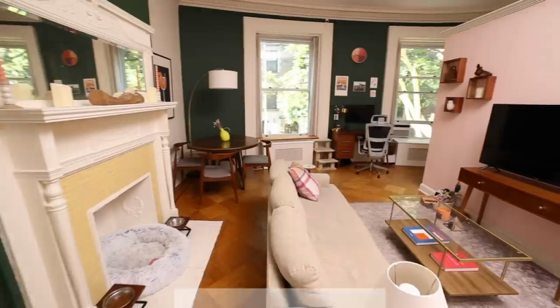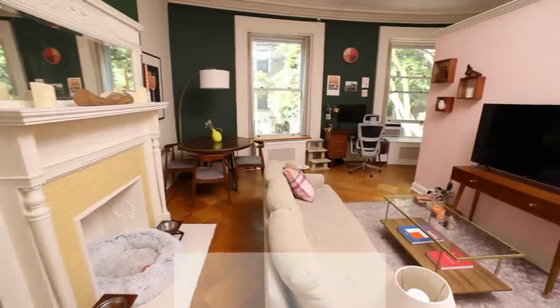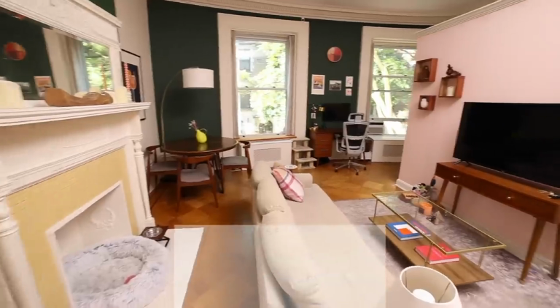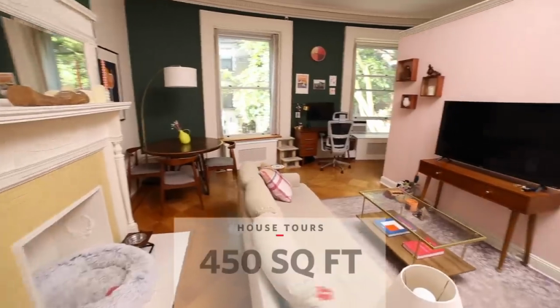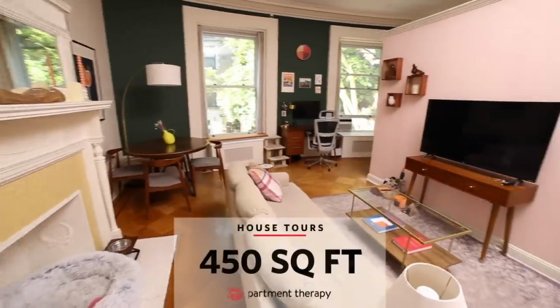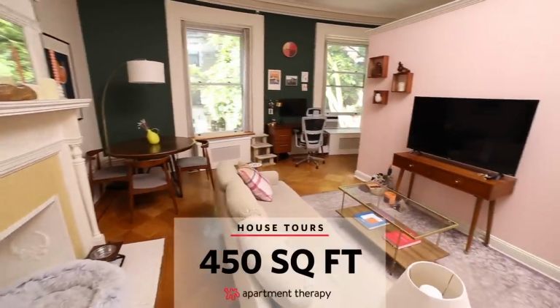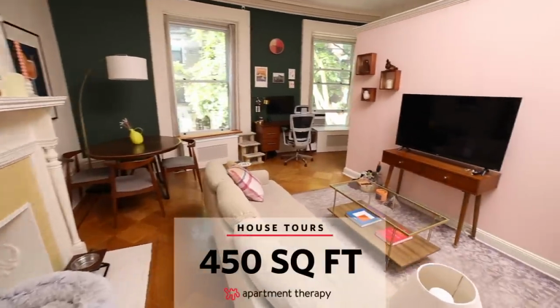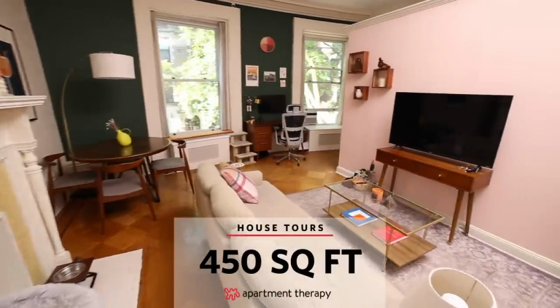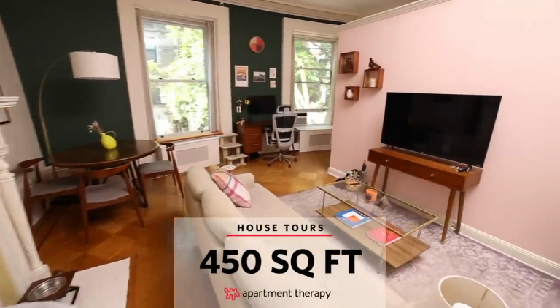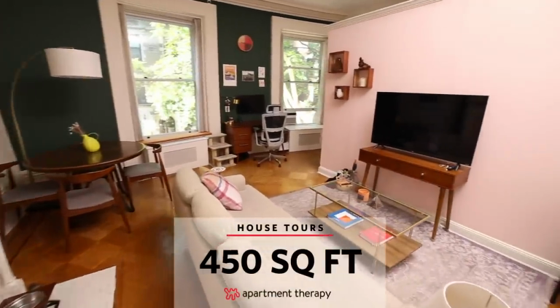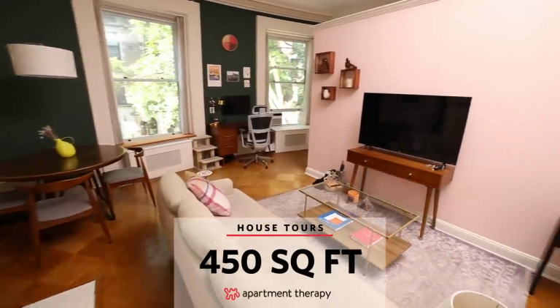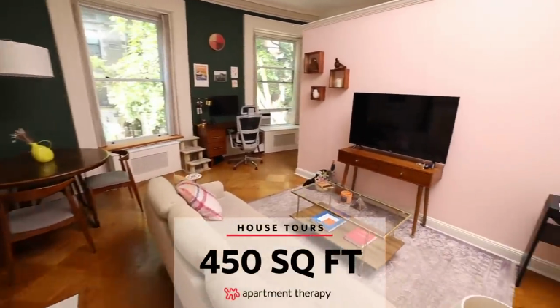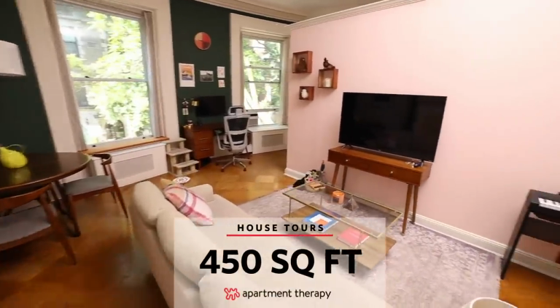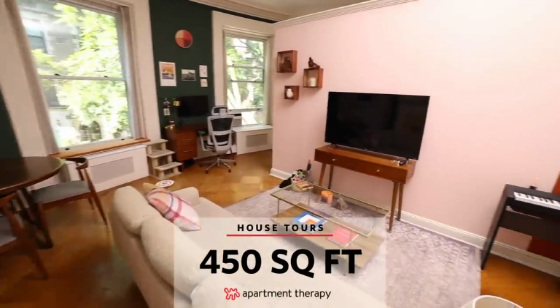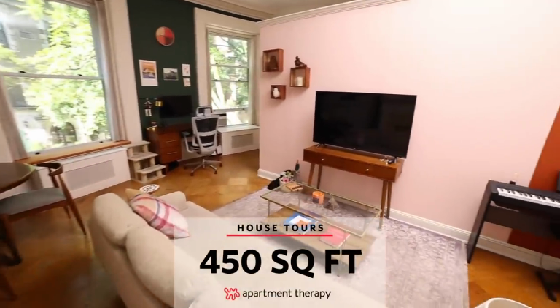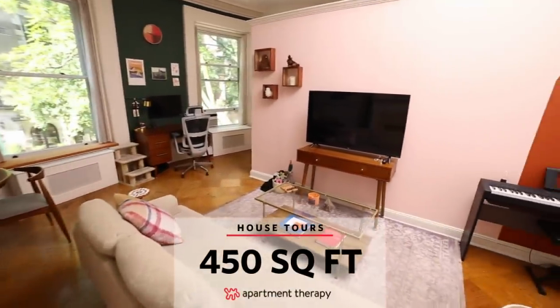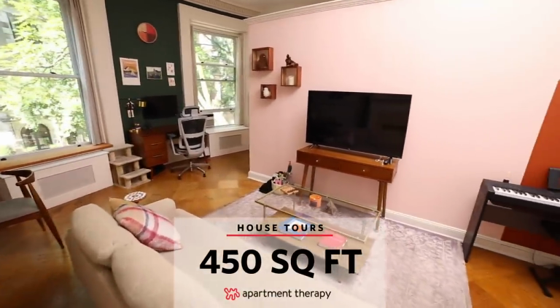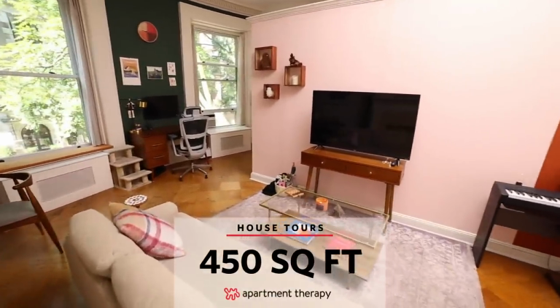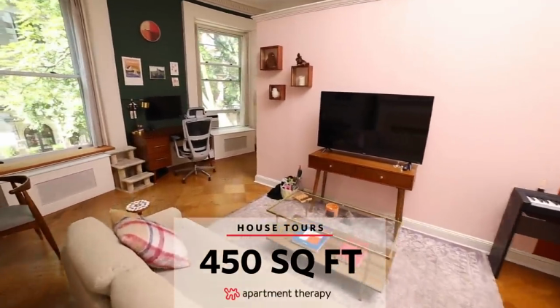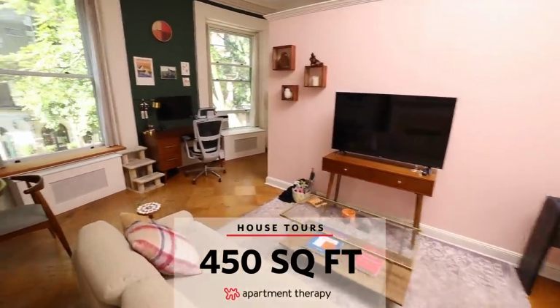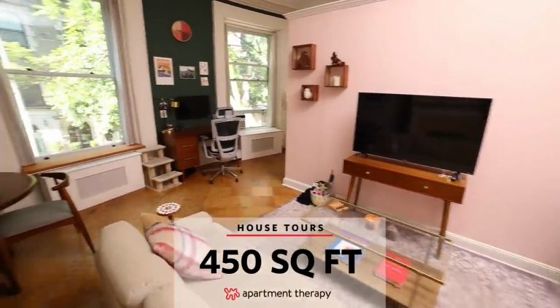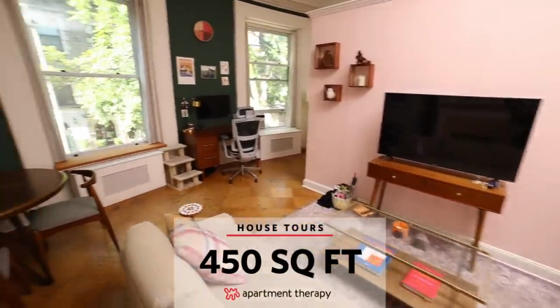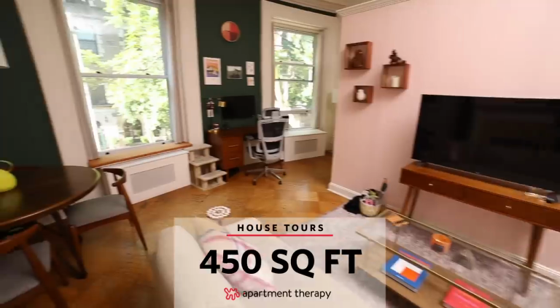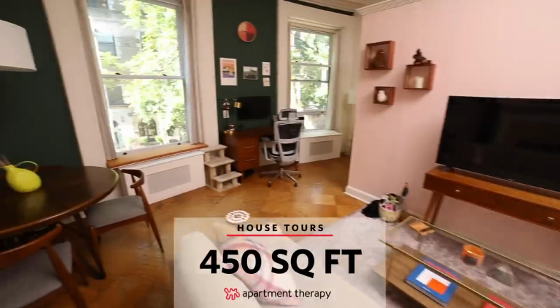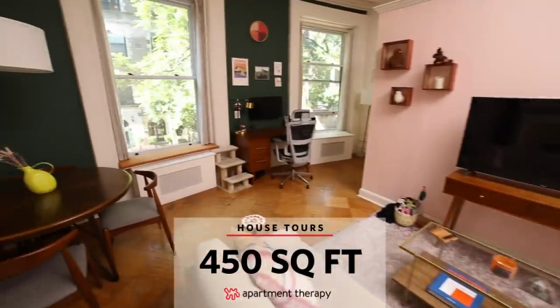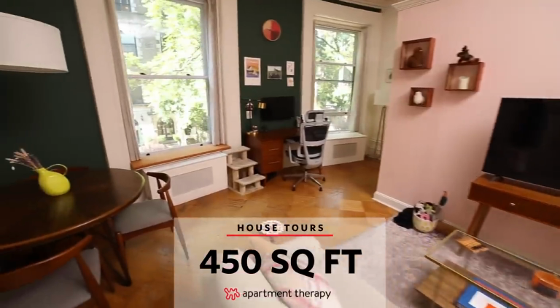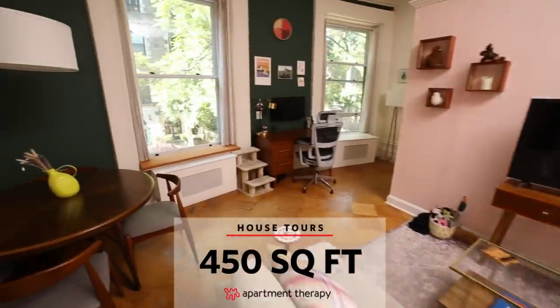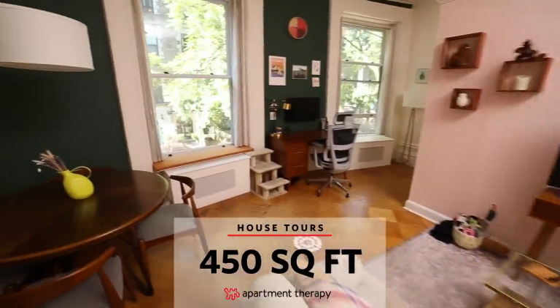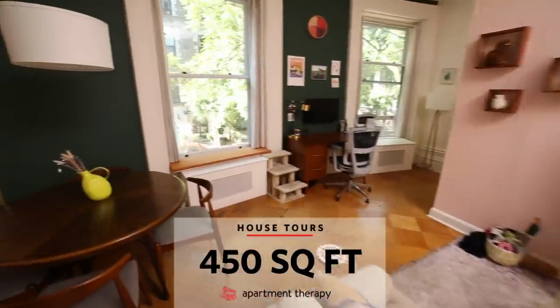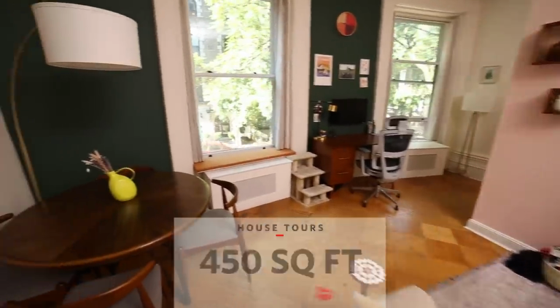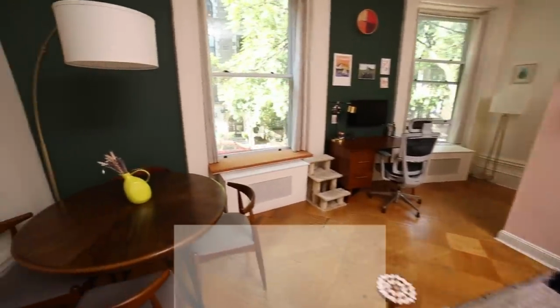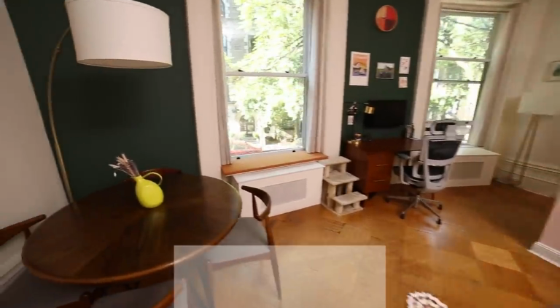Hi, my name is Maria and my name is David, and welcome to our 450 square foot apartment in New York City.